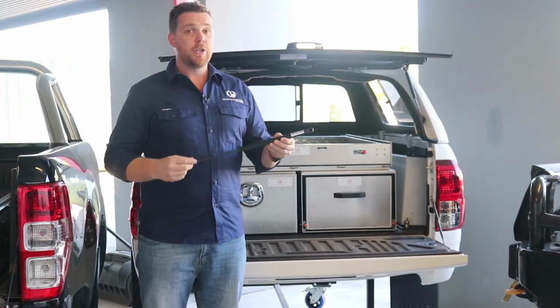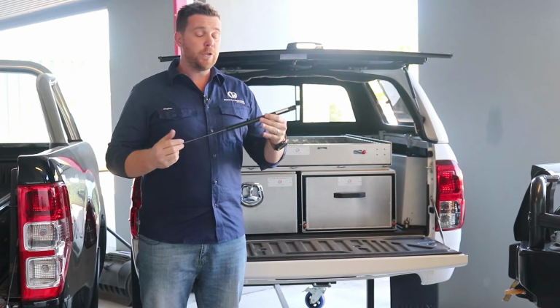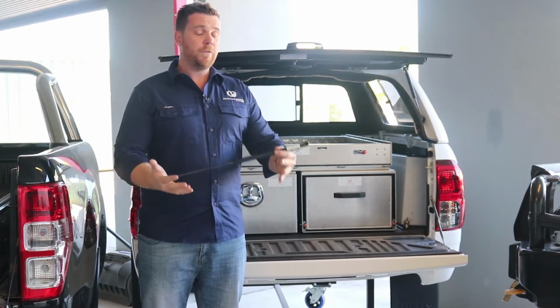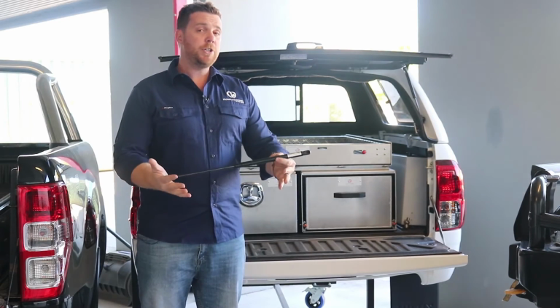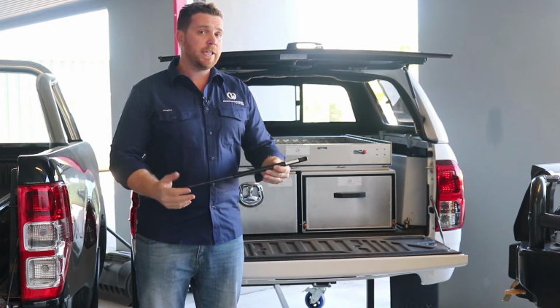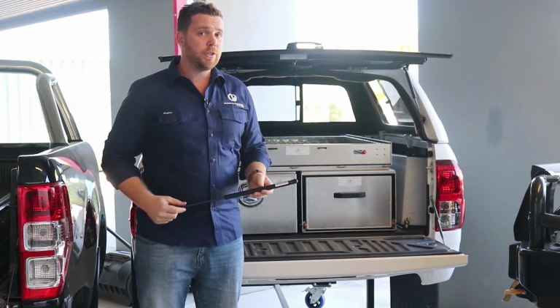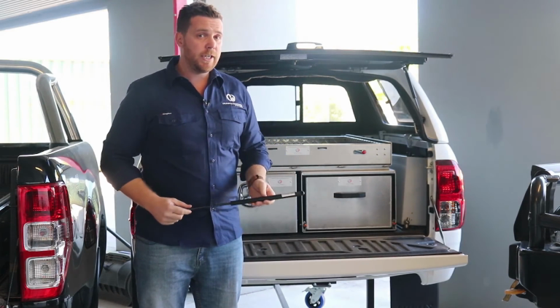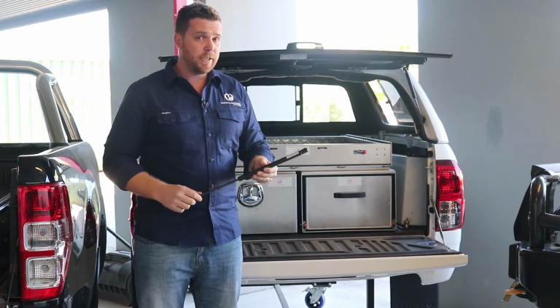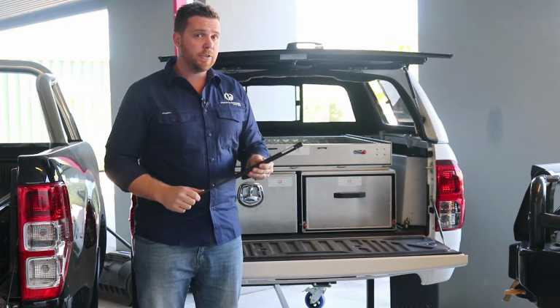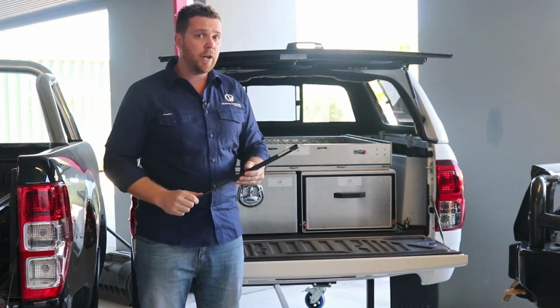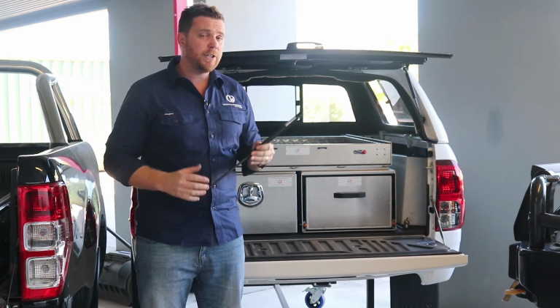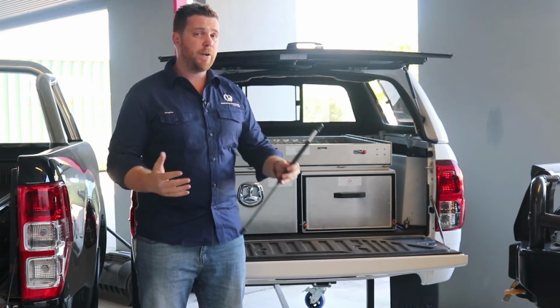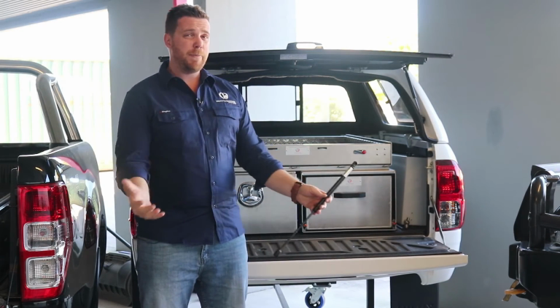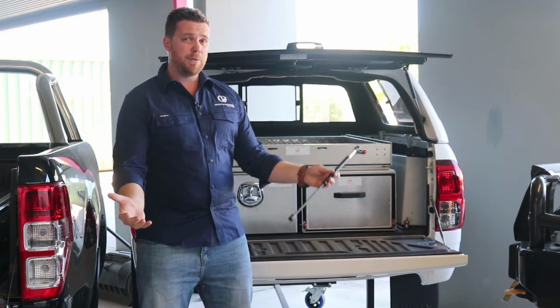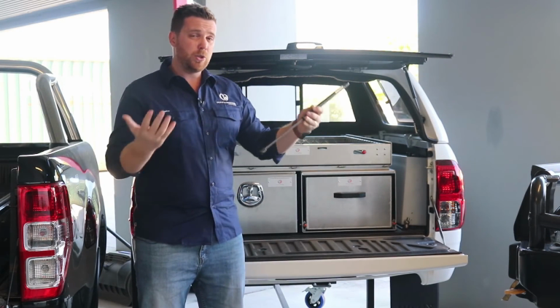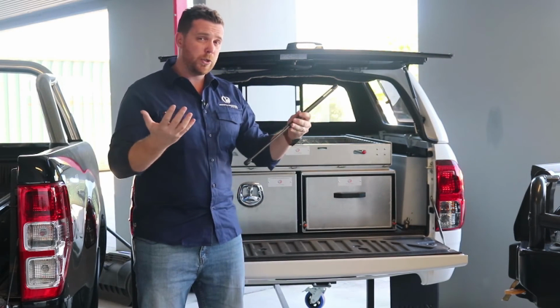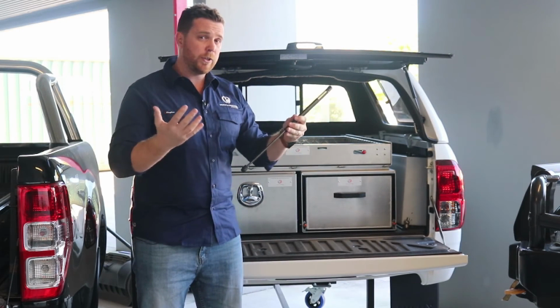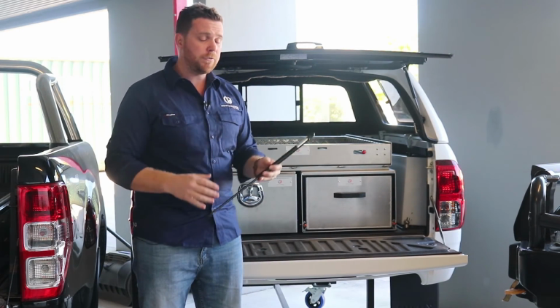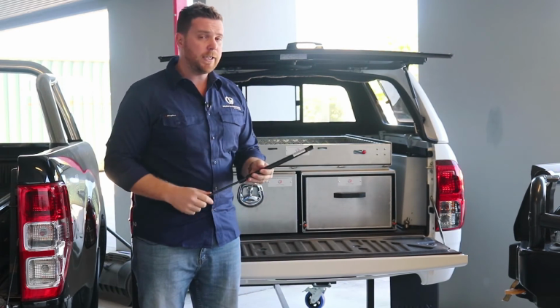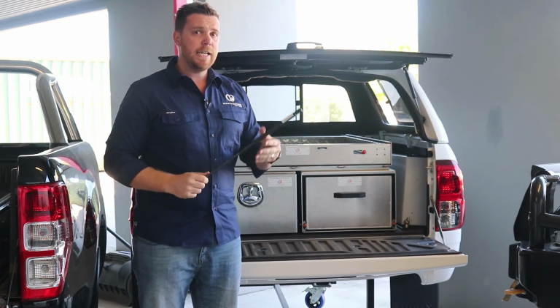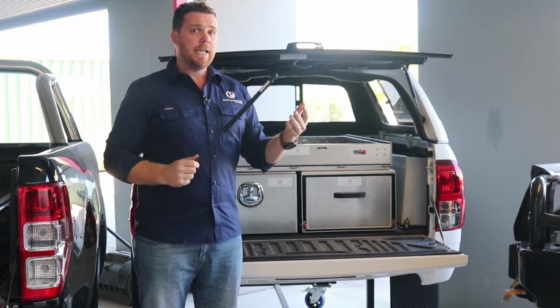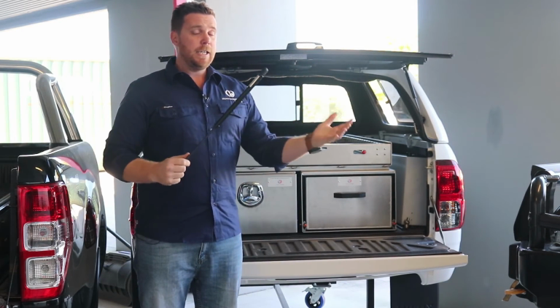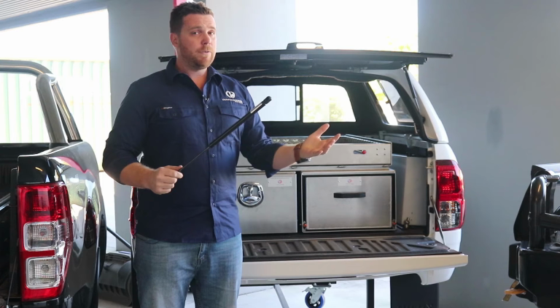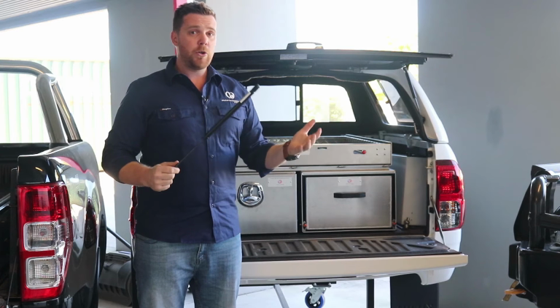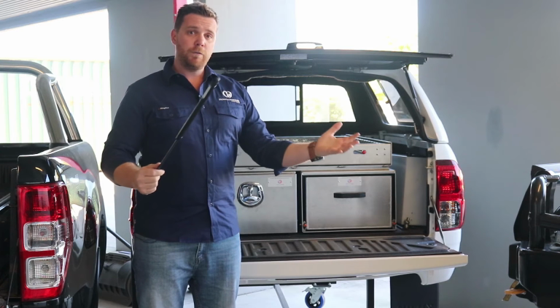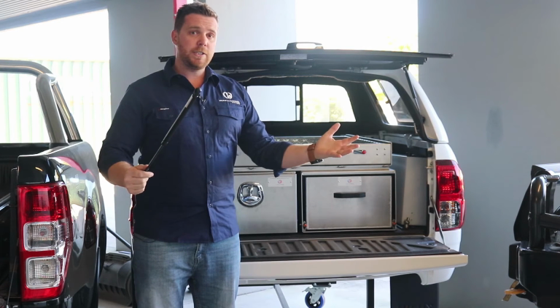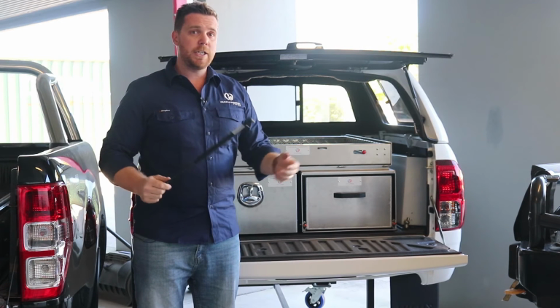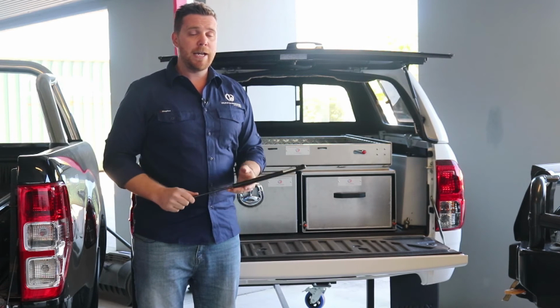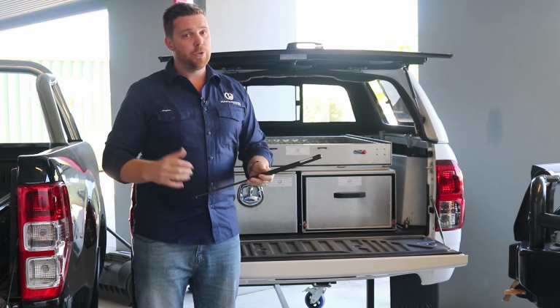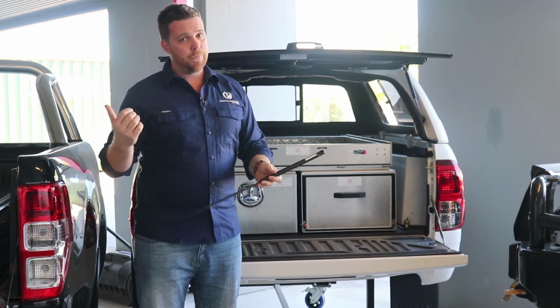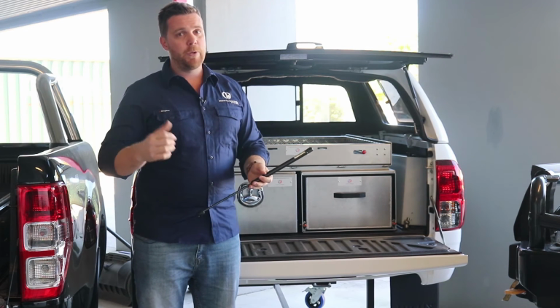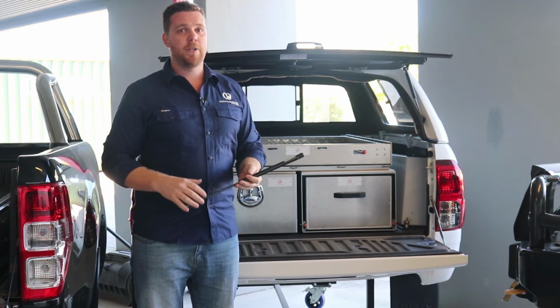So if you find your gas rods are getting a little tired and you find perhaps you're doing all the lifting, give us a call, flick us an email or jump on the website.